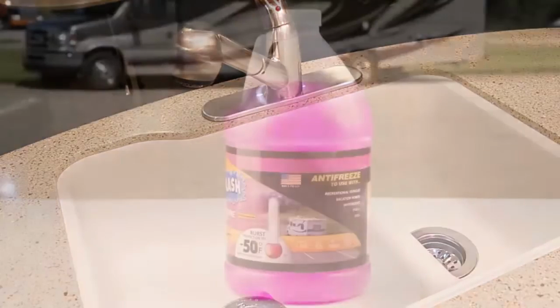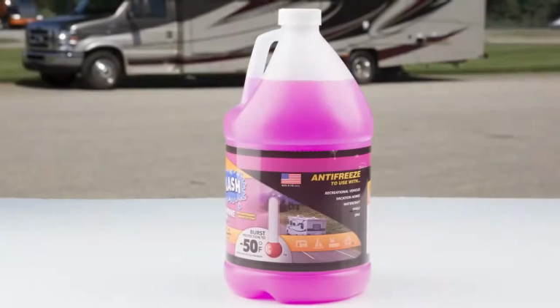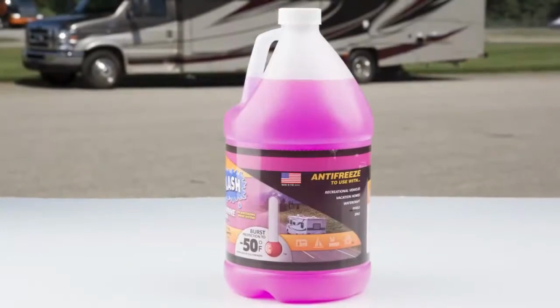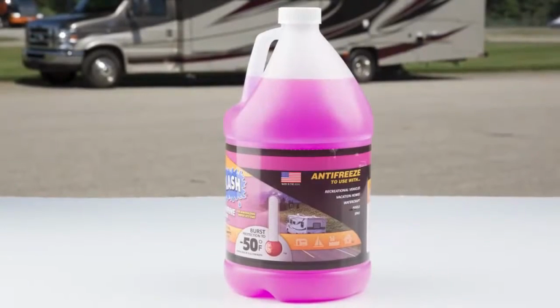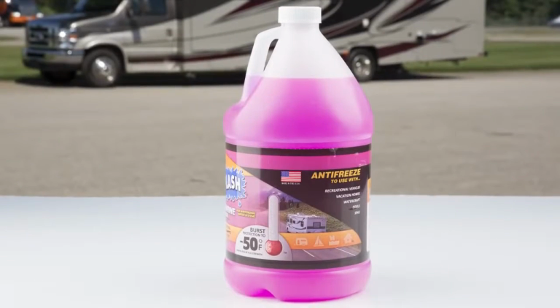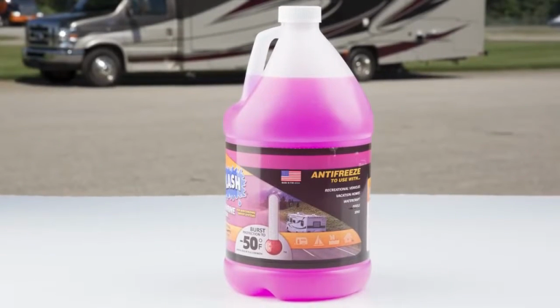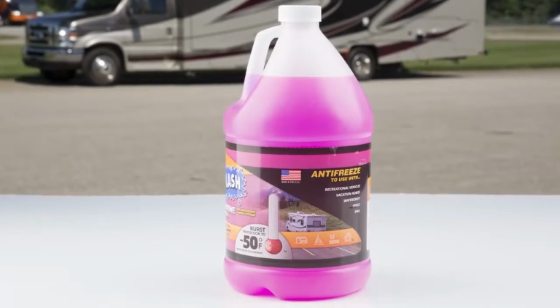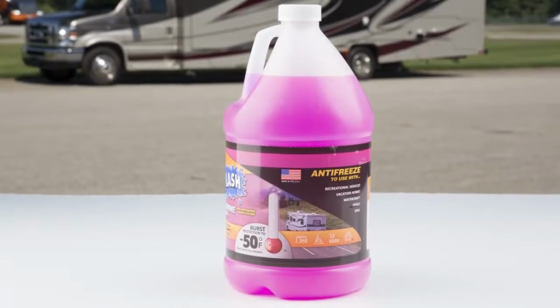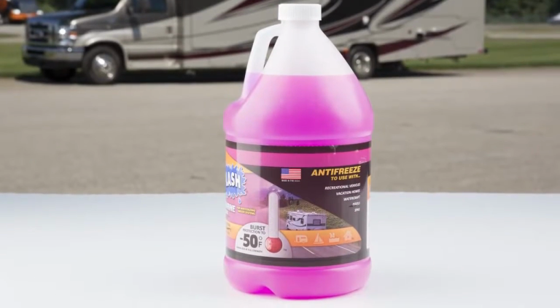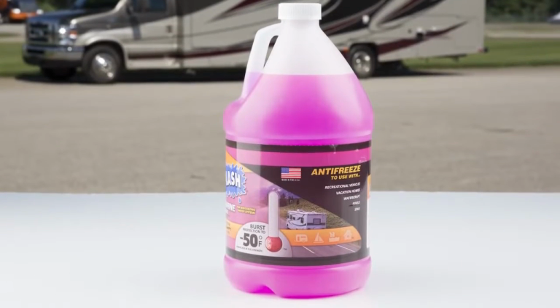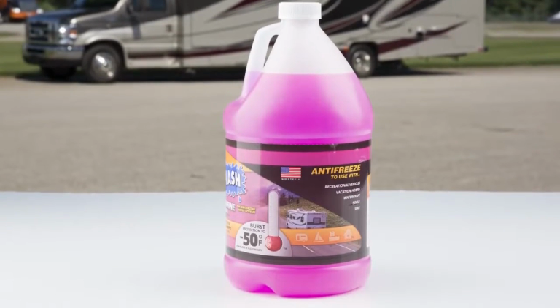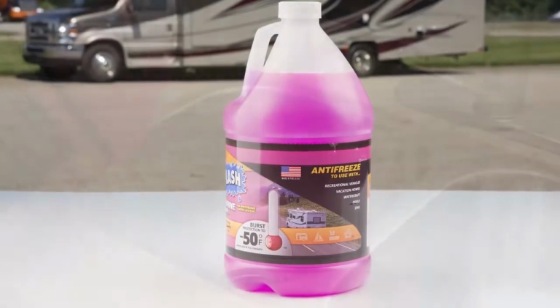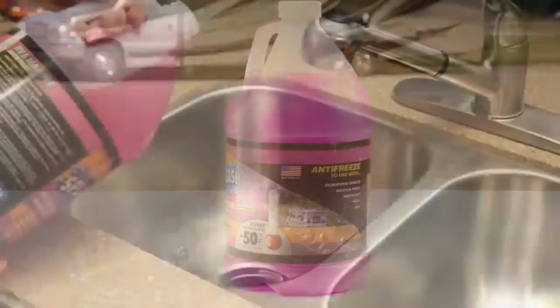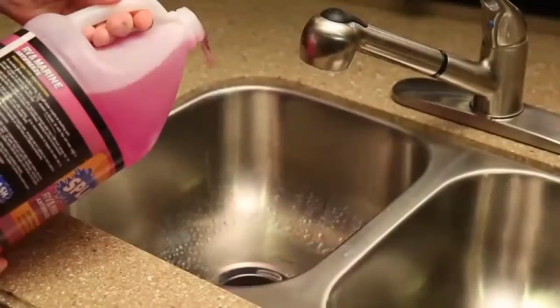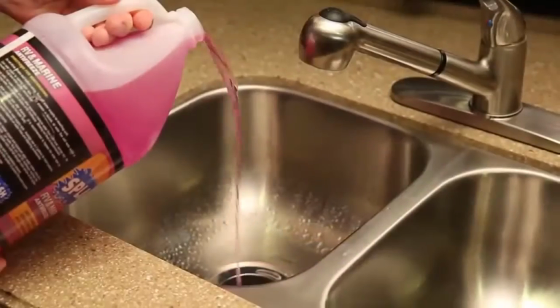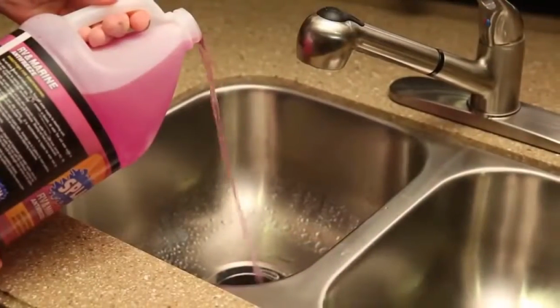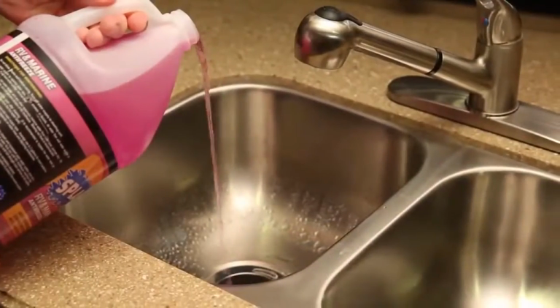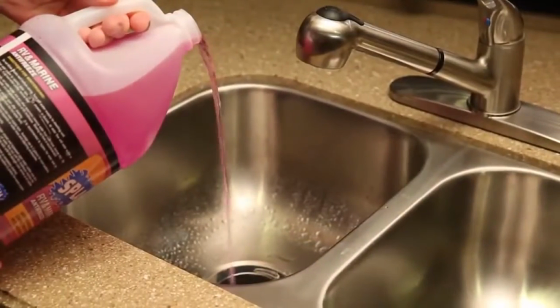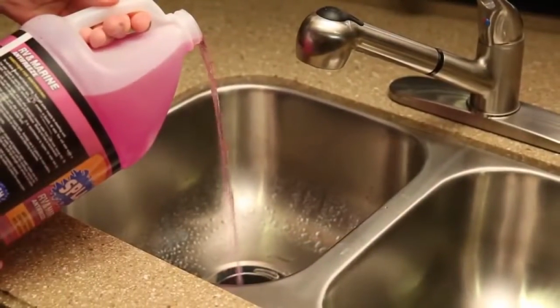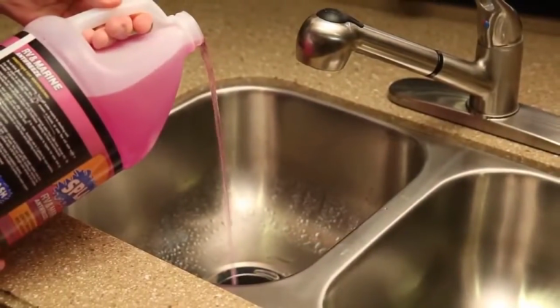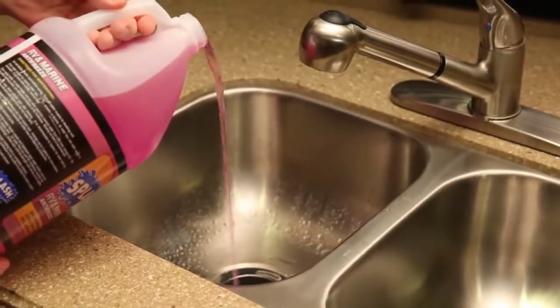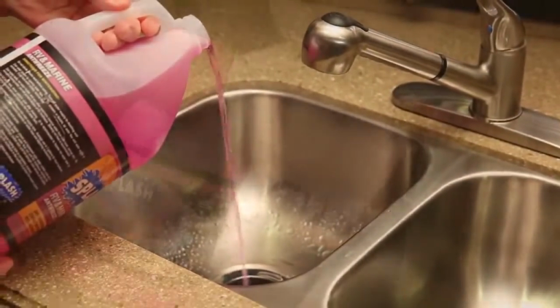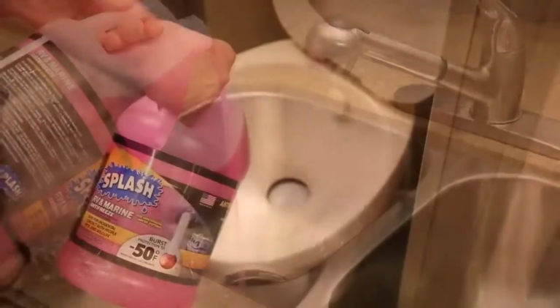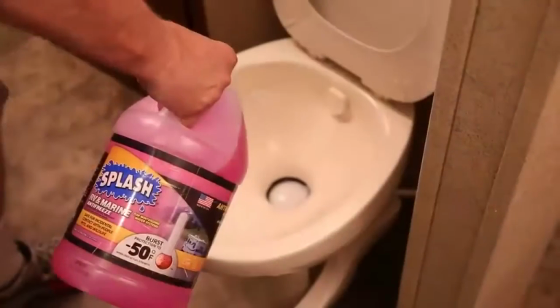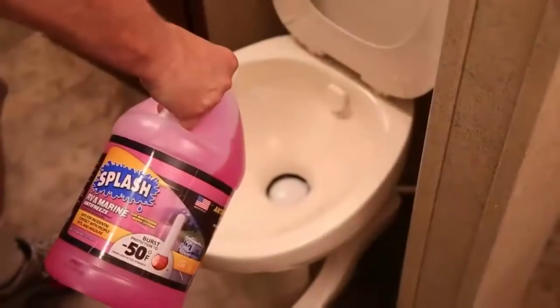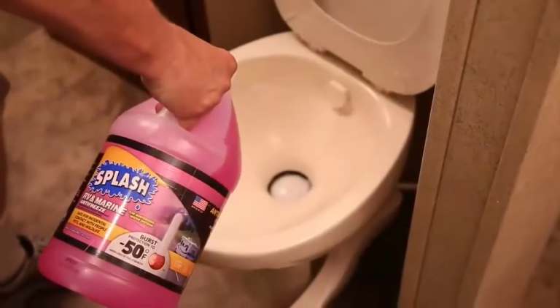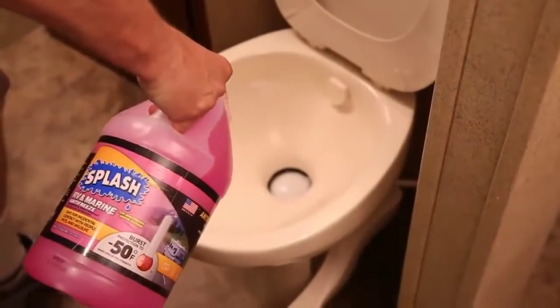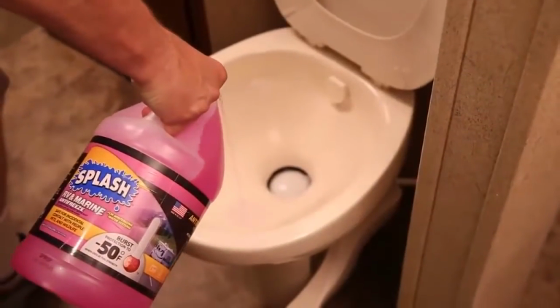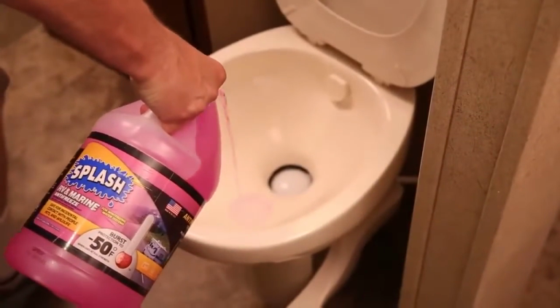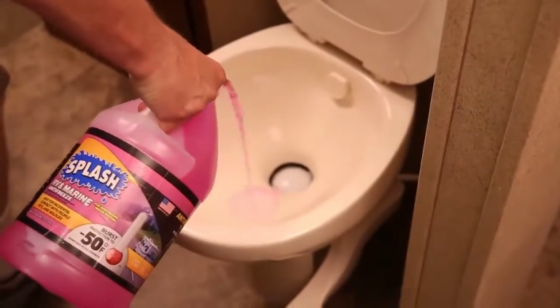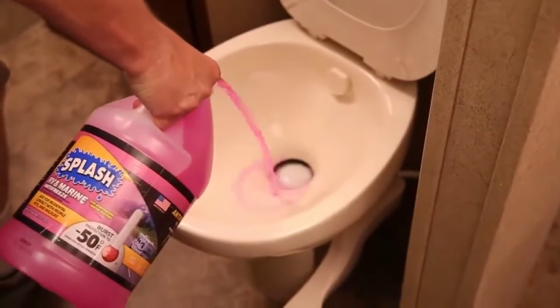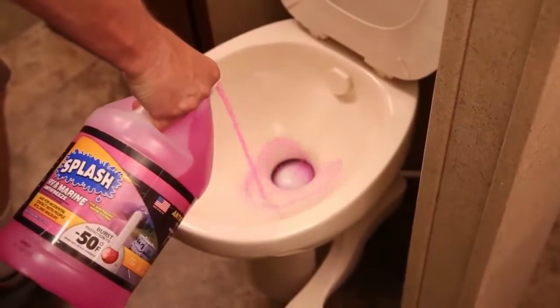Now grab some RV antifreeze and pour it into drains, P-traps, toilet, and tanks. And you're done.